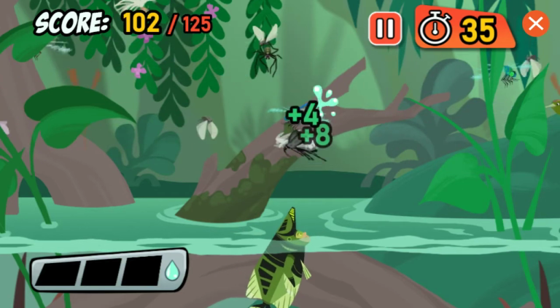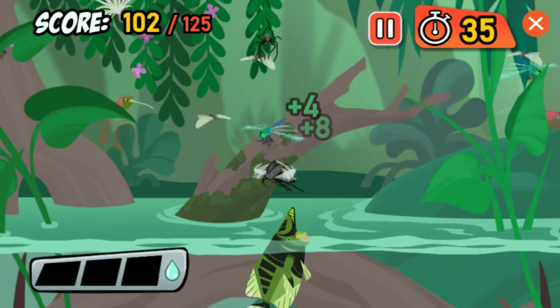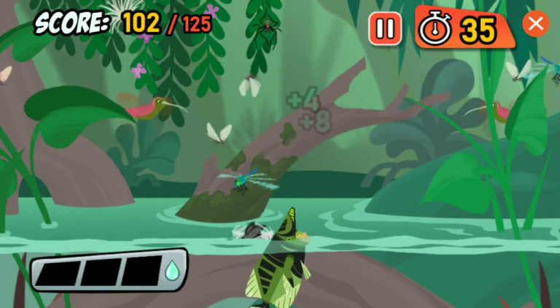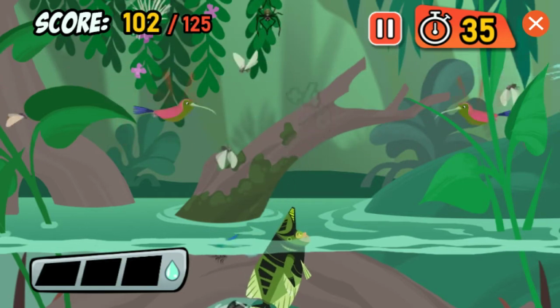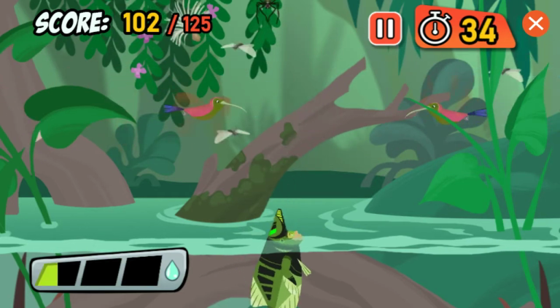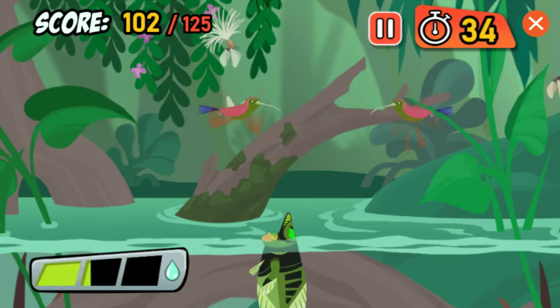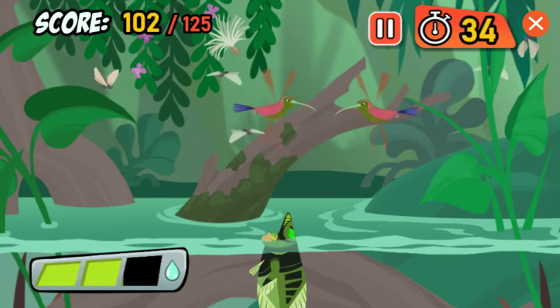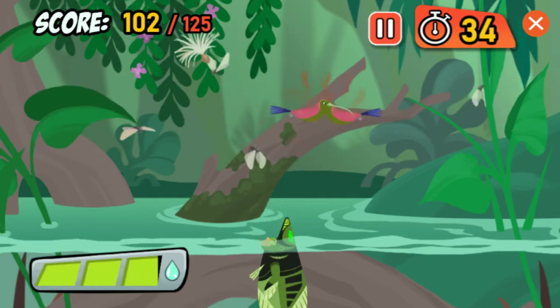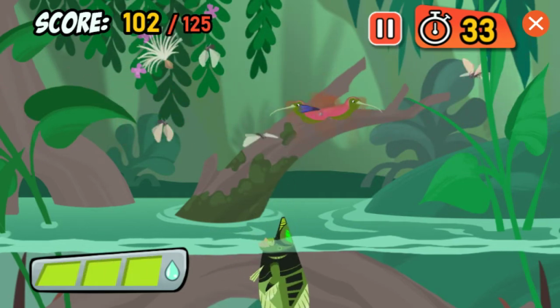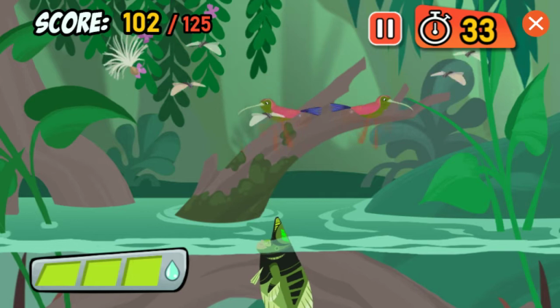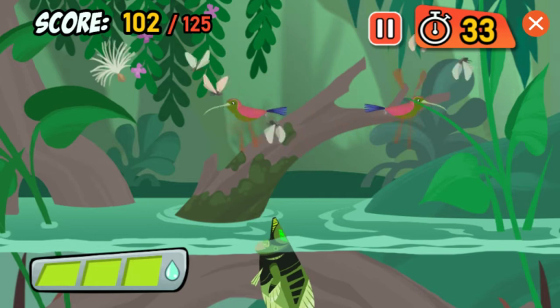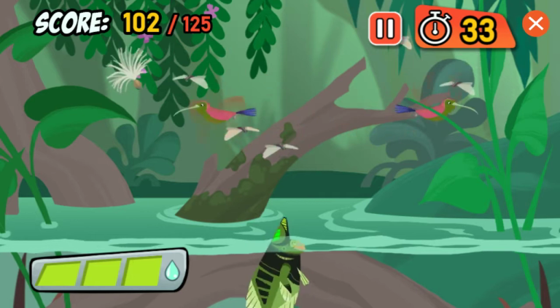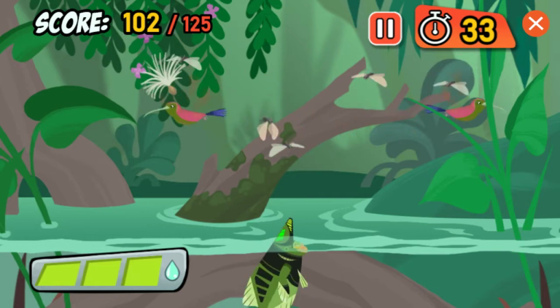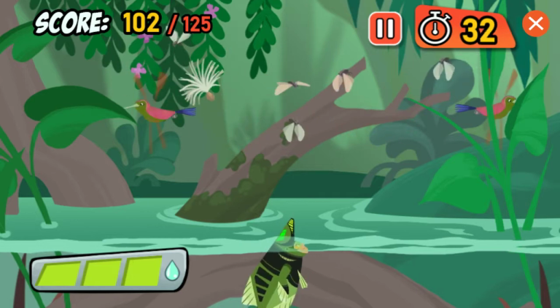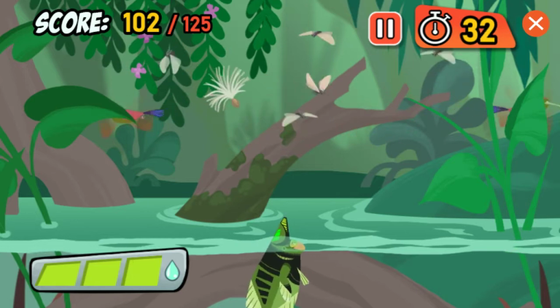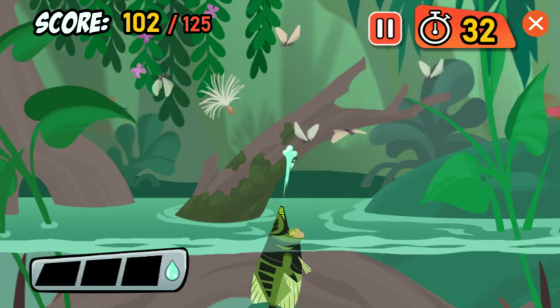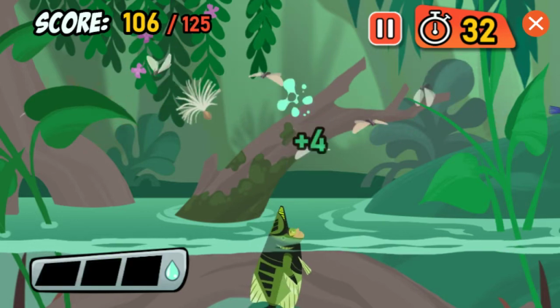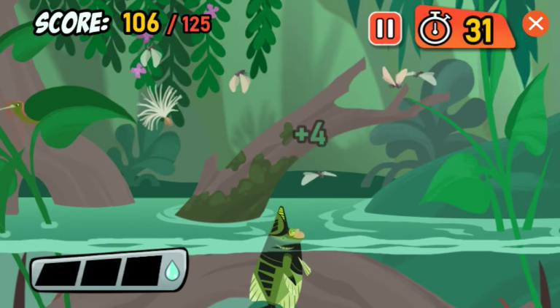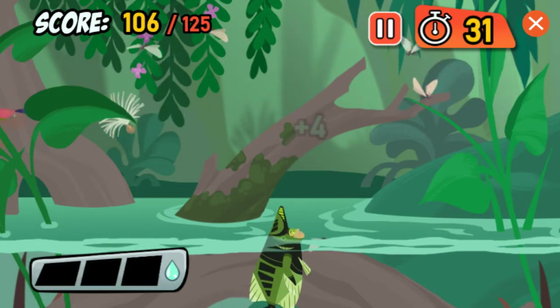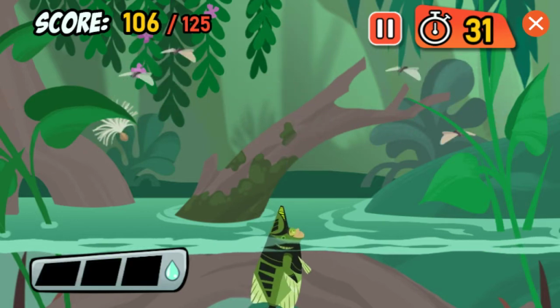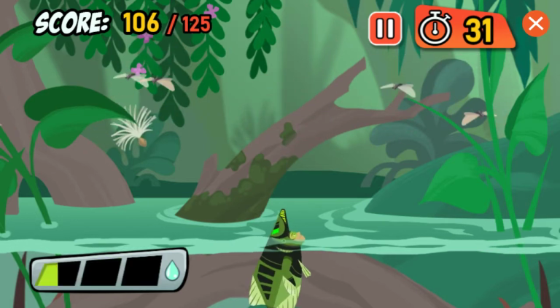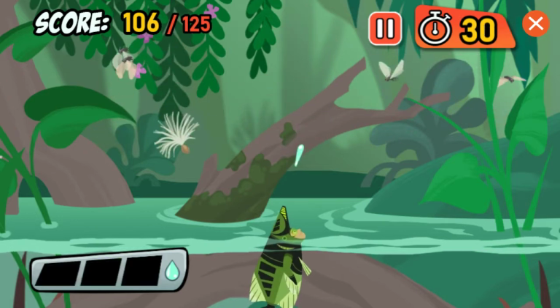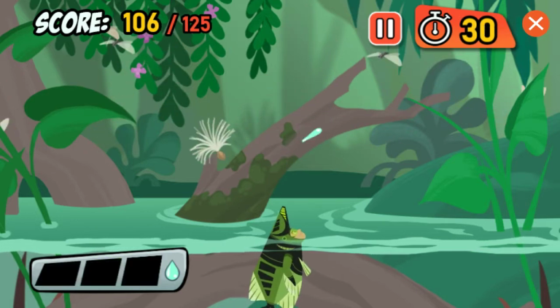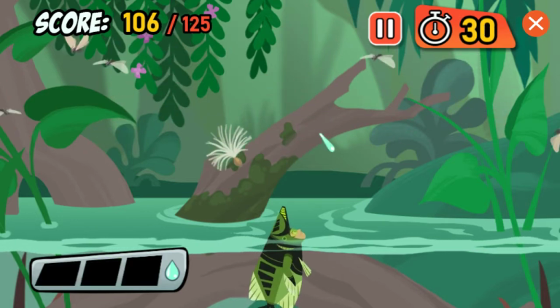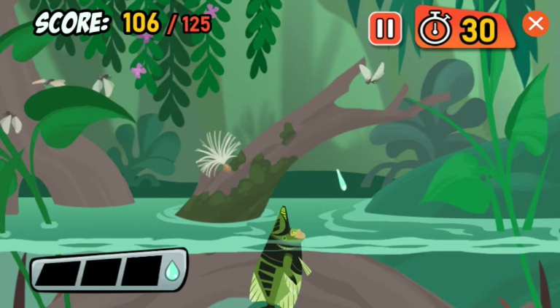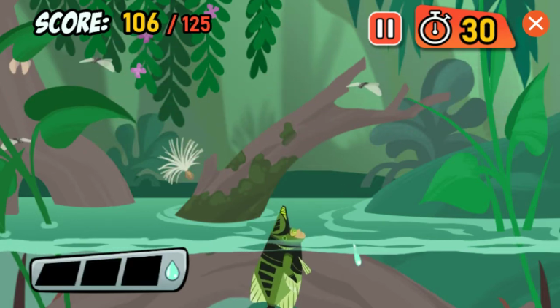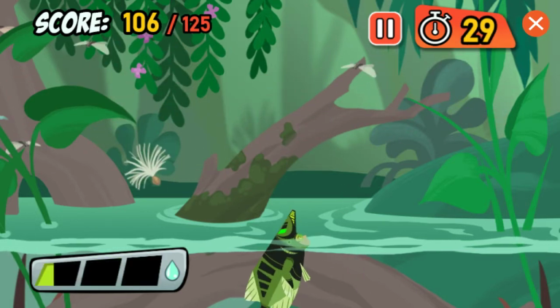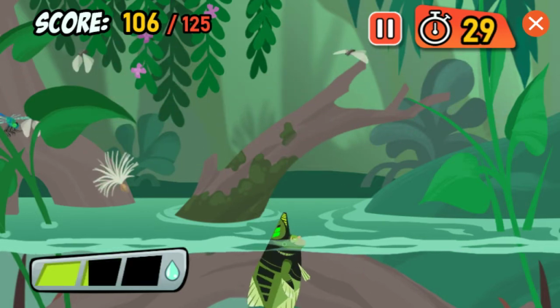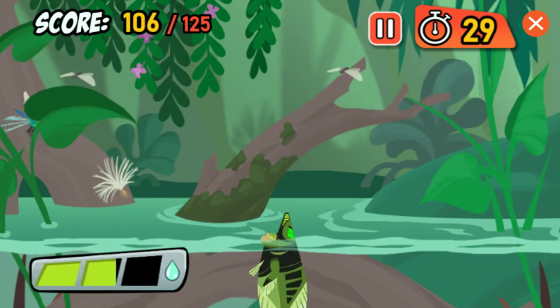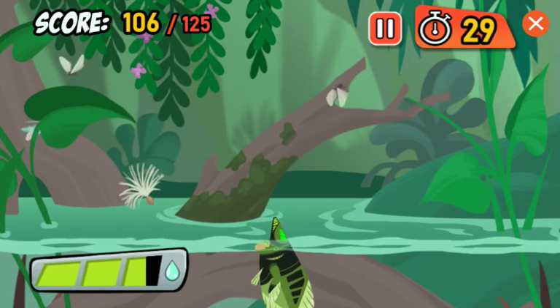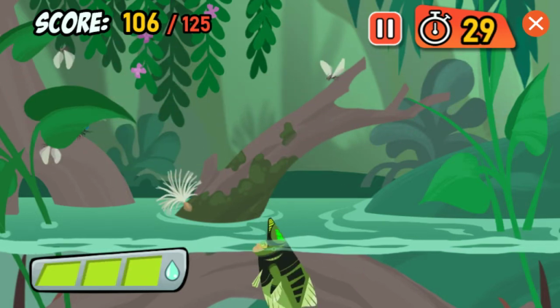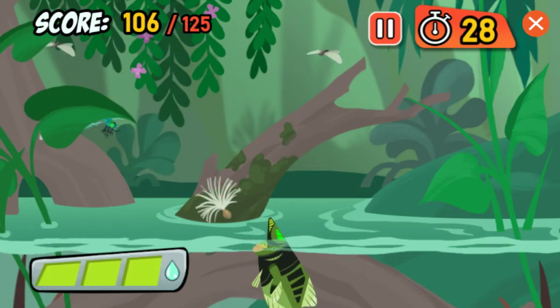Got it! That's a hummingbird! They drink nectar from flowers, and they're way too big to be Archerfish food!